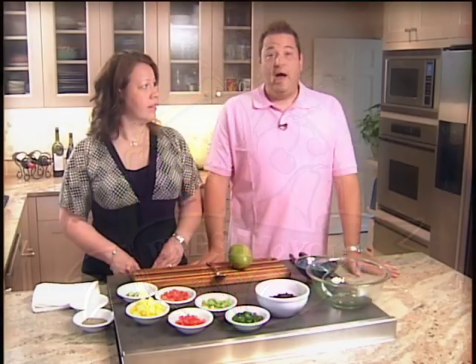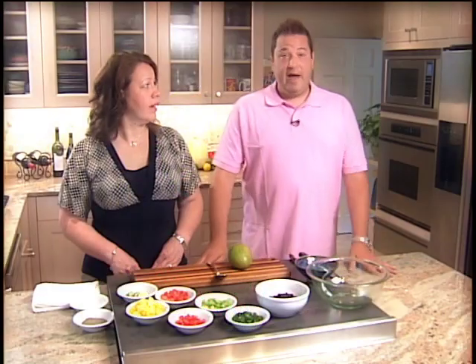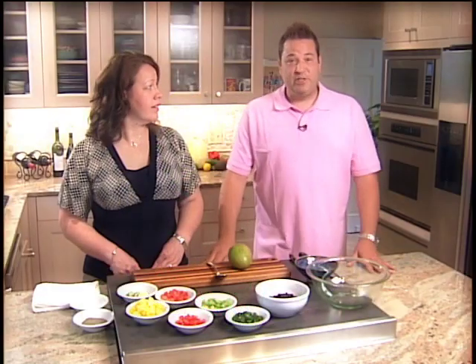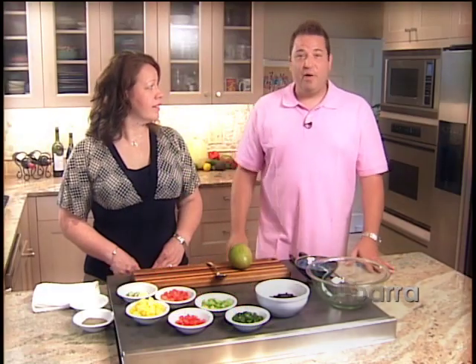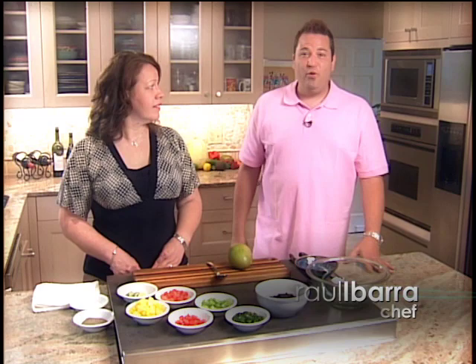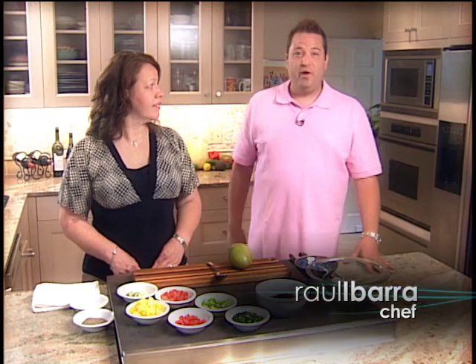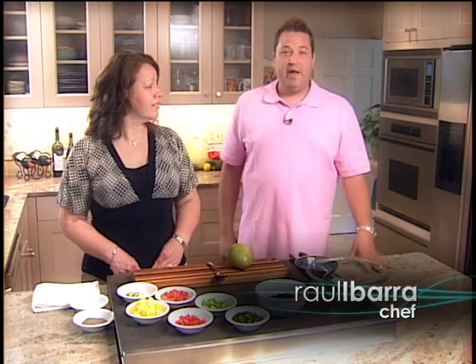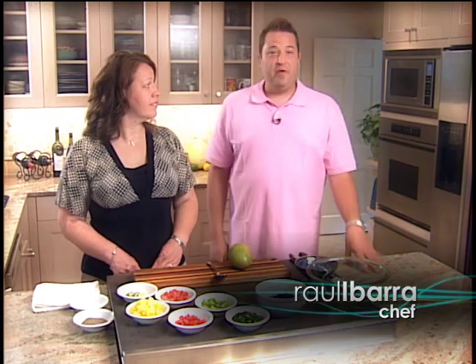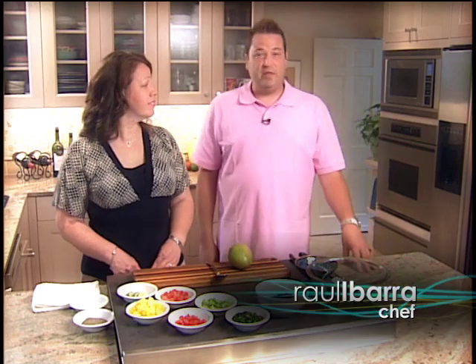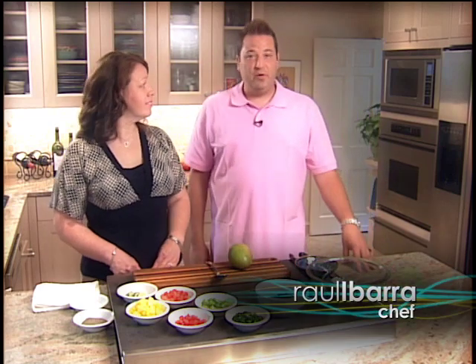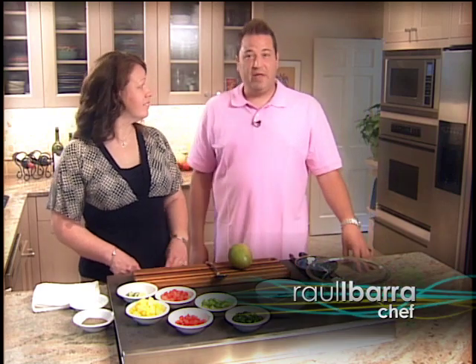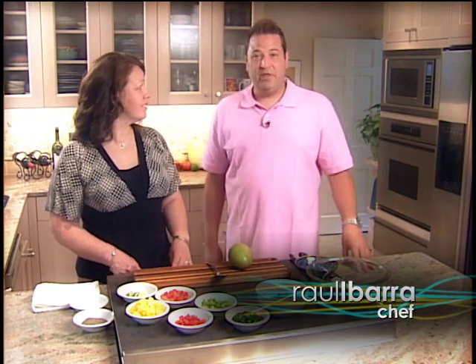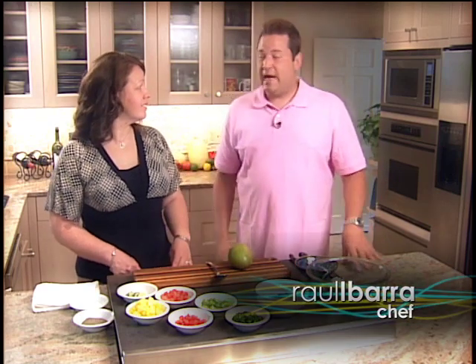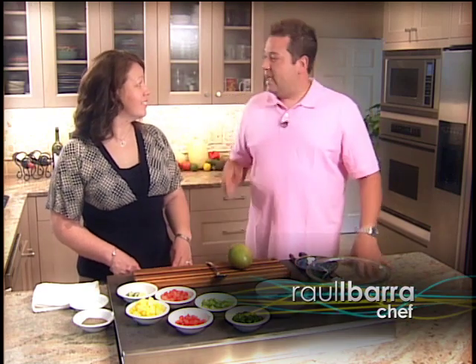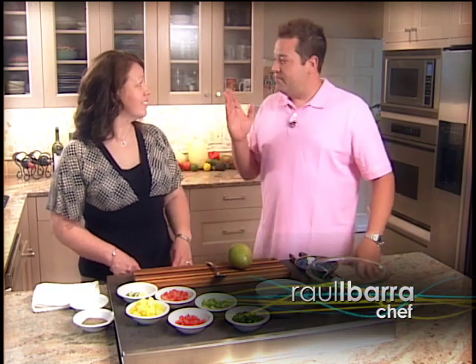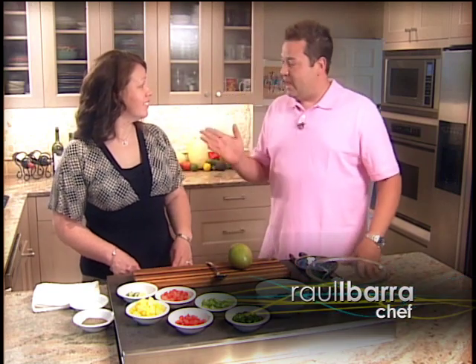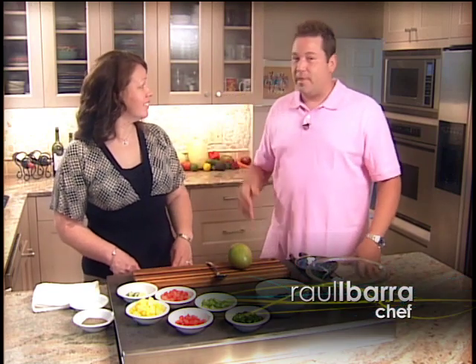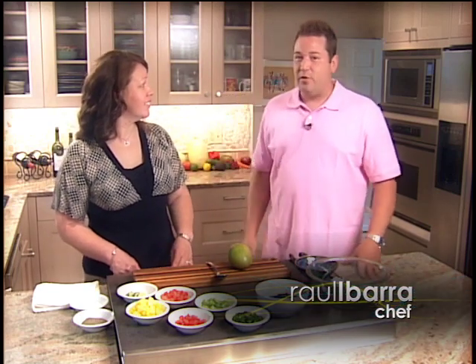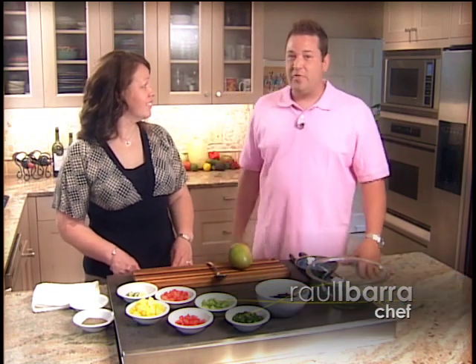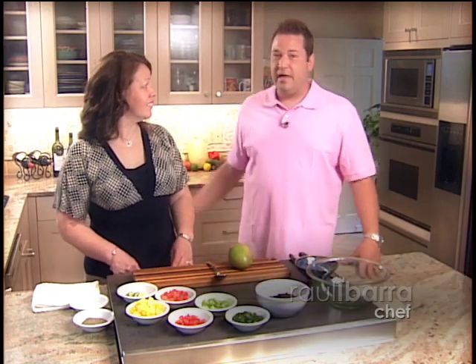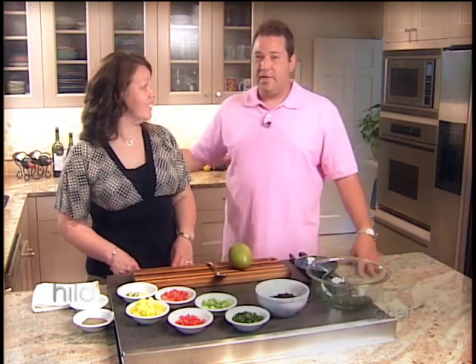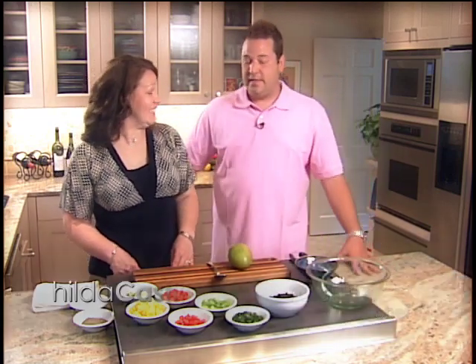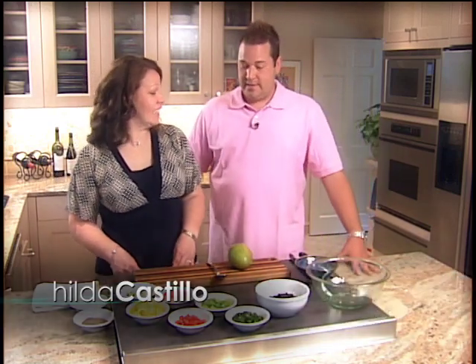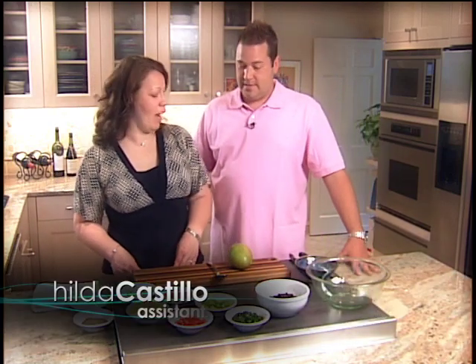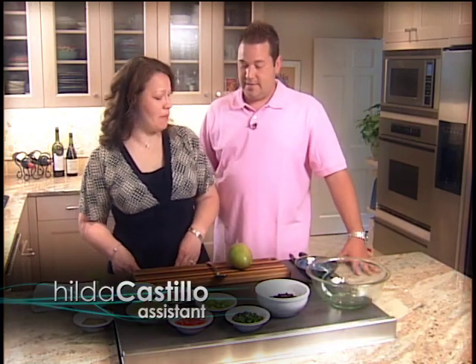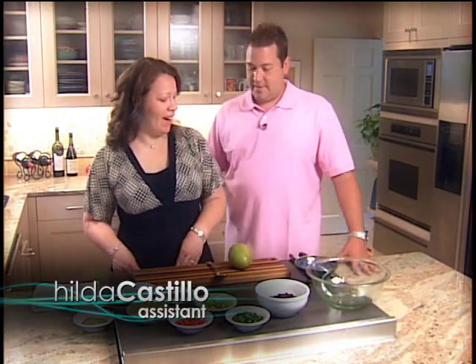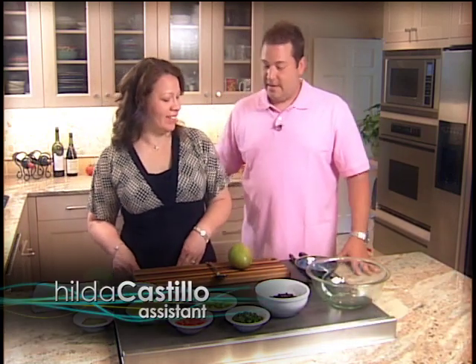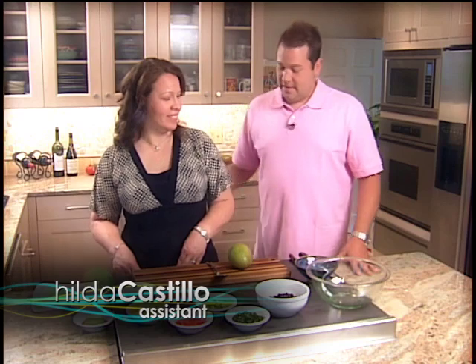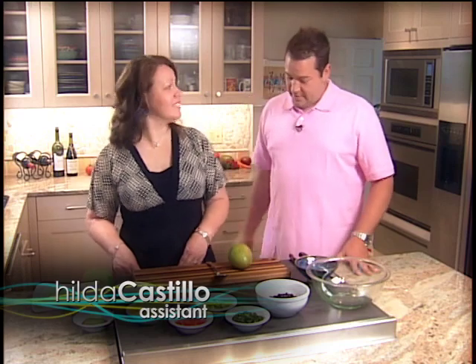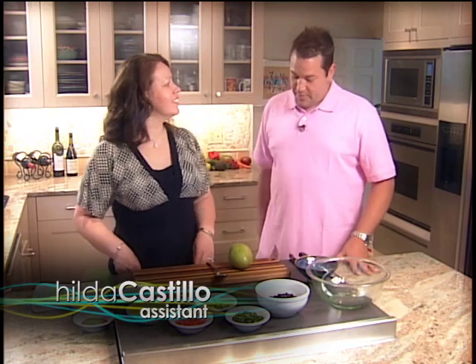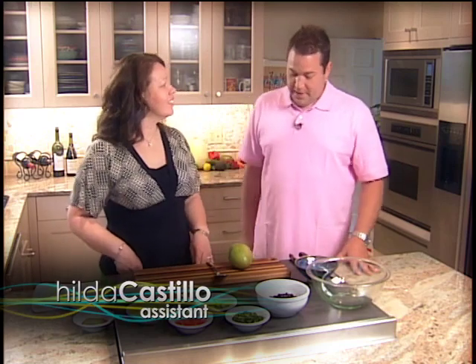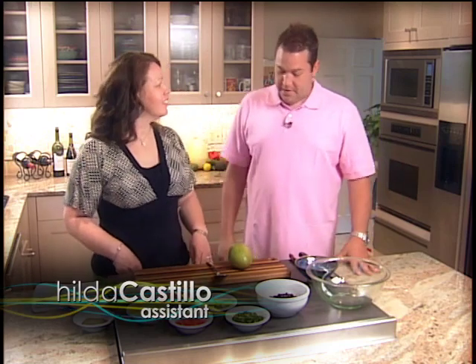Hi, I'm Chef Raul here again at the Fresh Studio Kitchen, and I have back my good friend Hilda. Thanks for having me back. Thank you for being here.